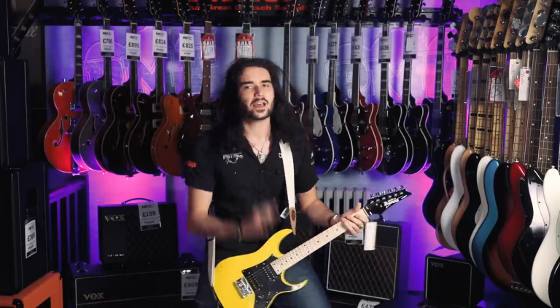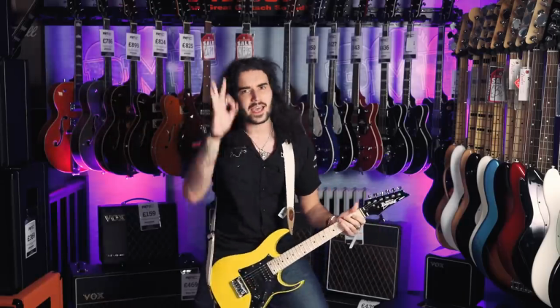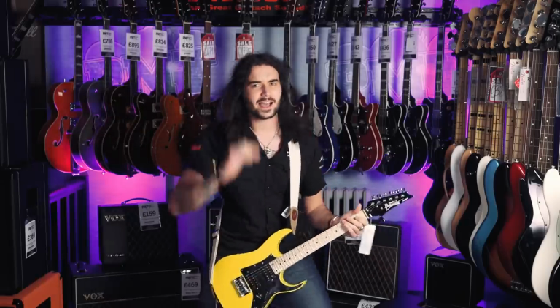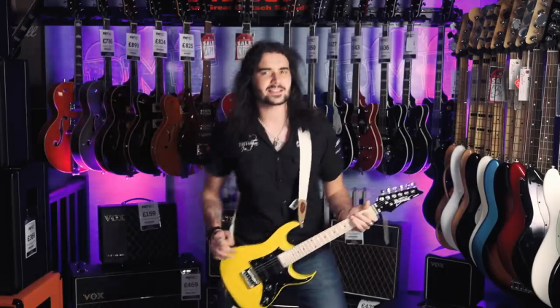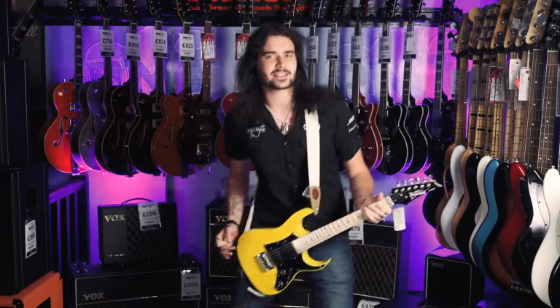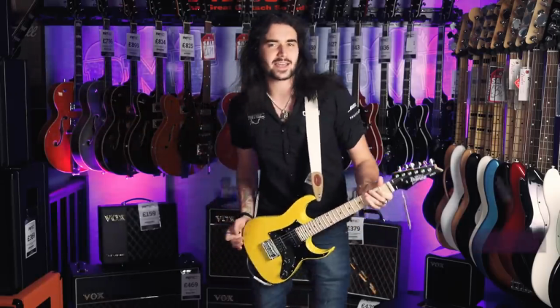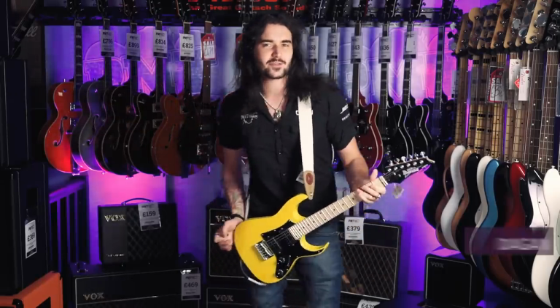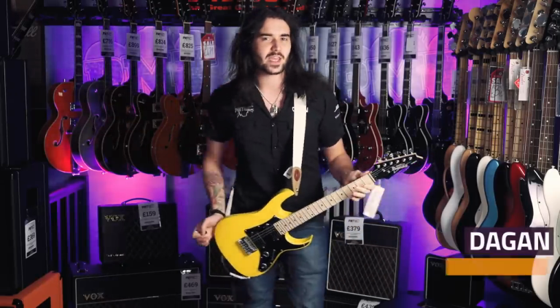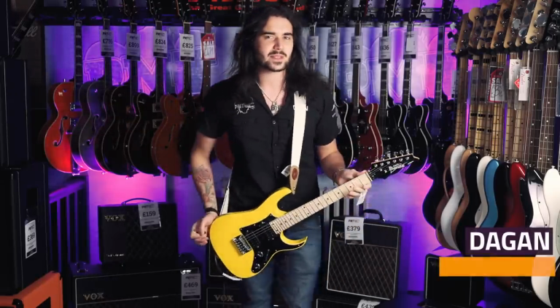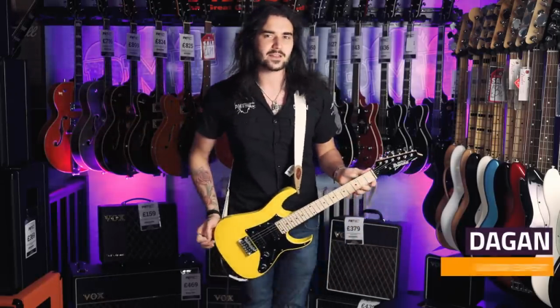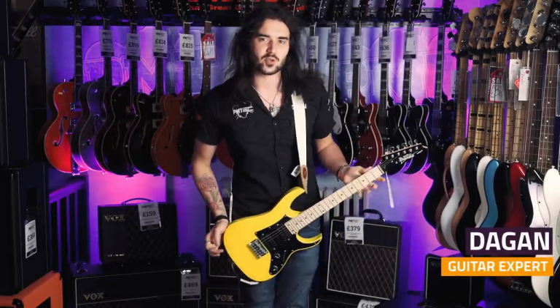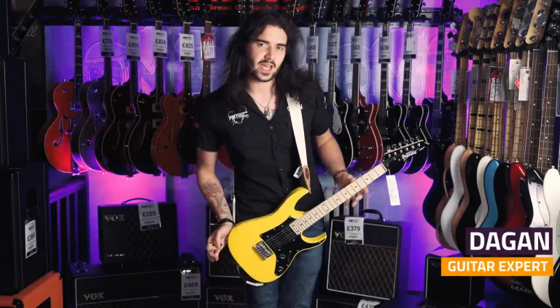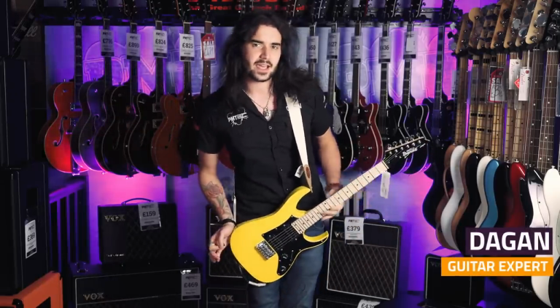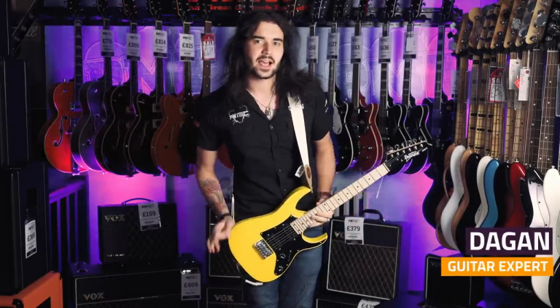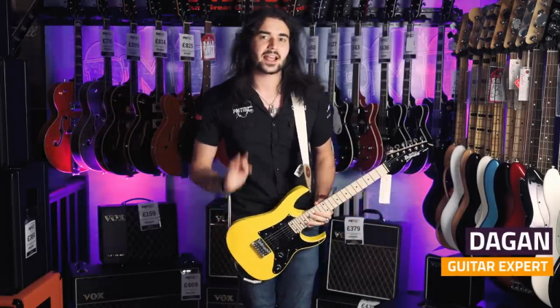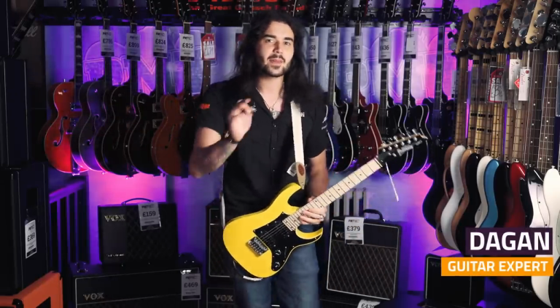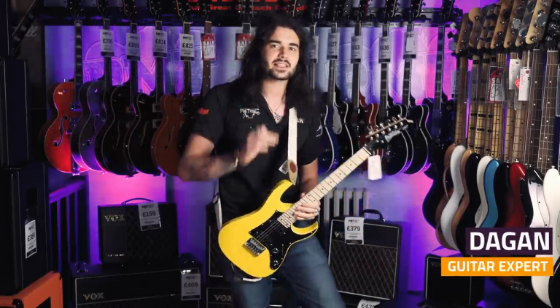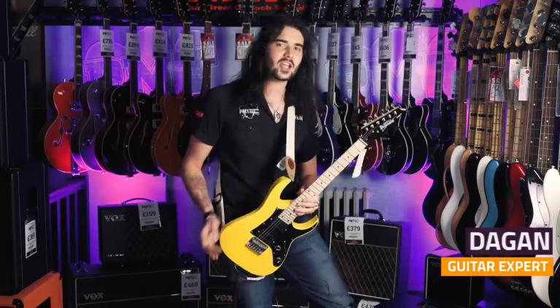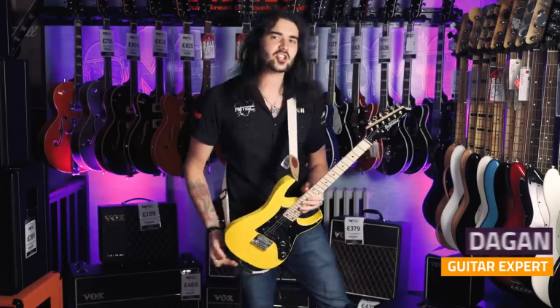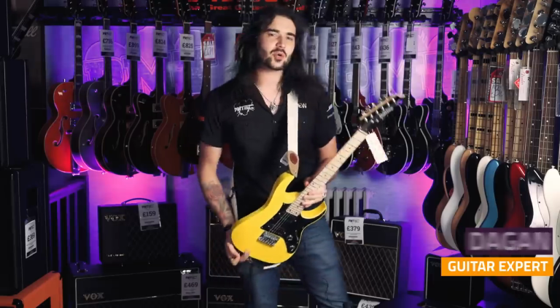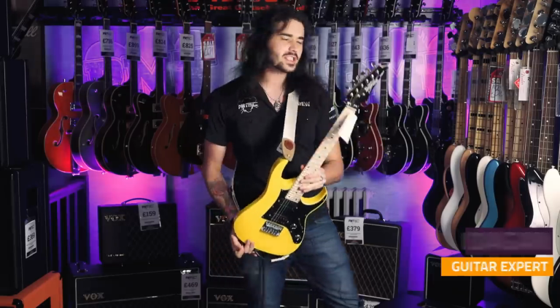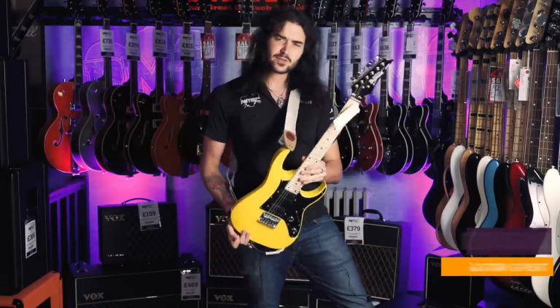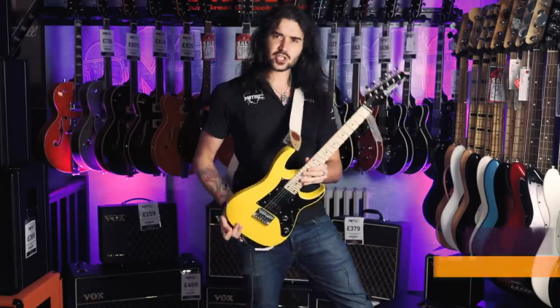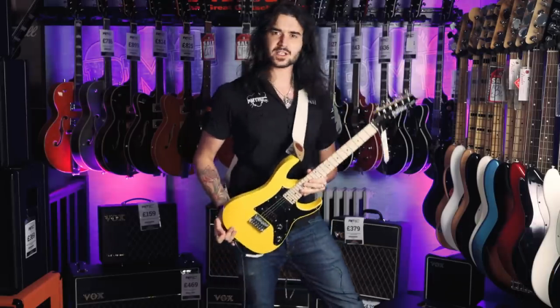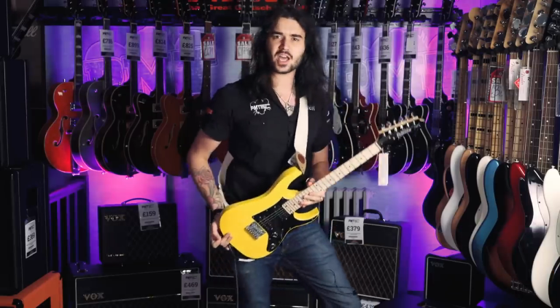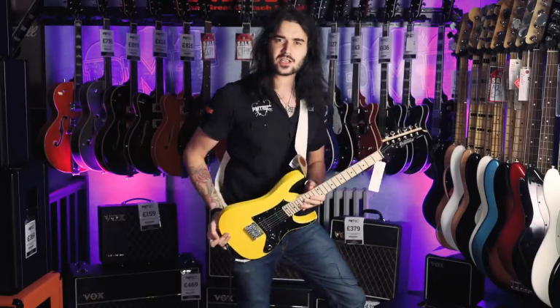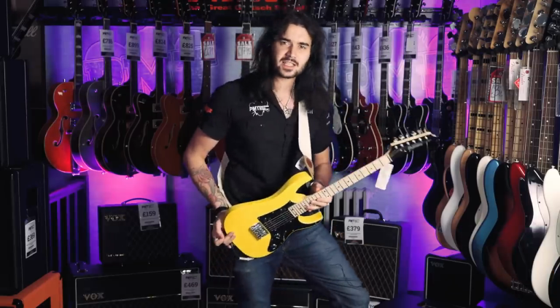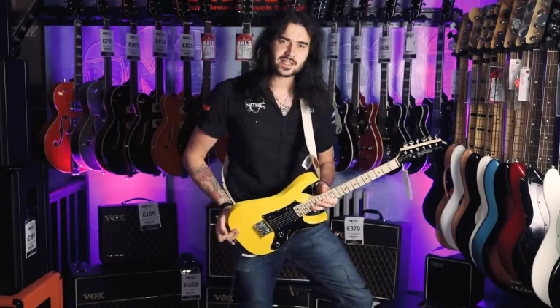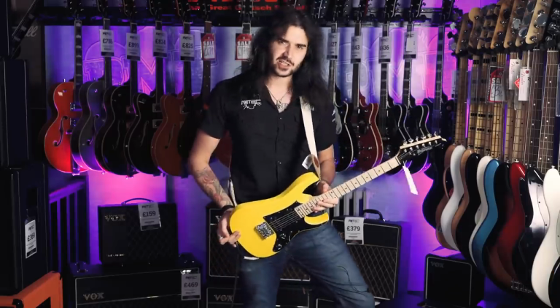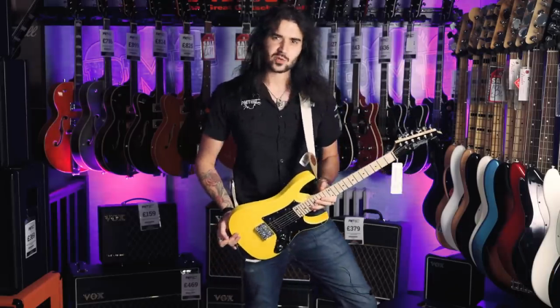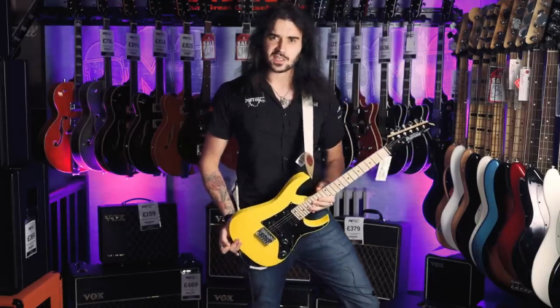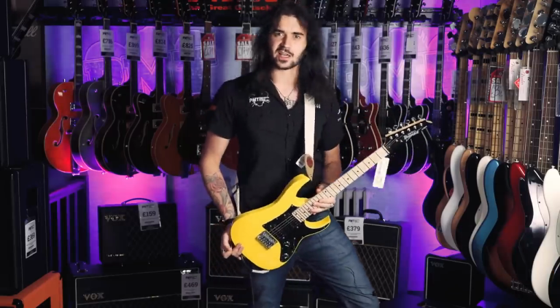Hey guys, it's Dagan from PMTVUK, and I'm here today to show you seven cheap guitars that don't suck.